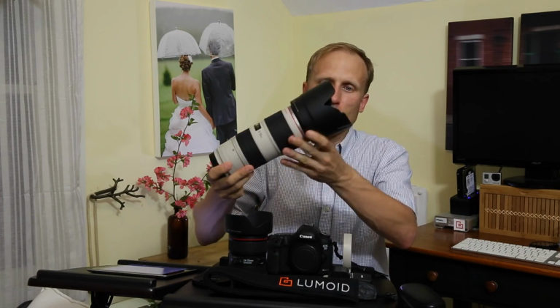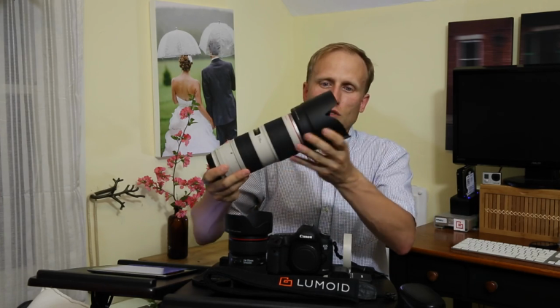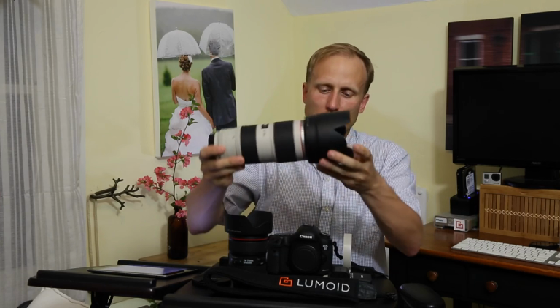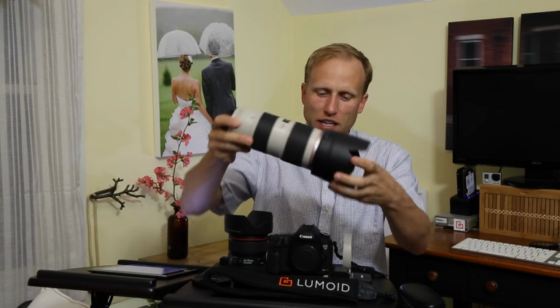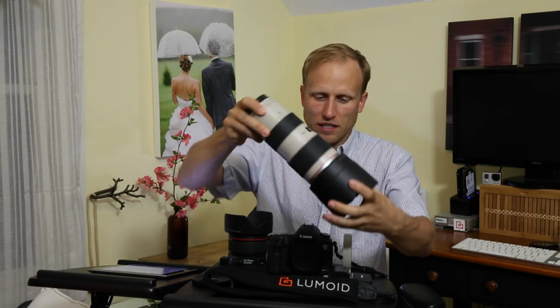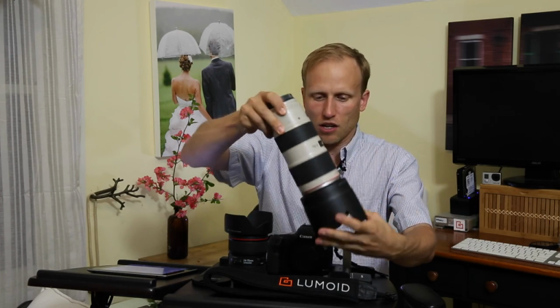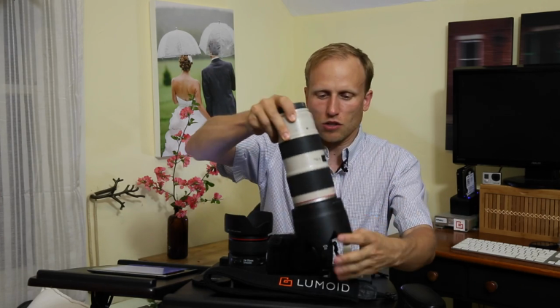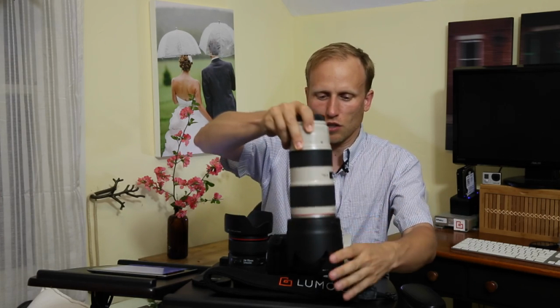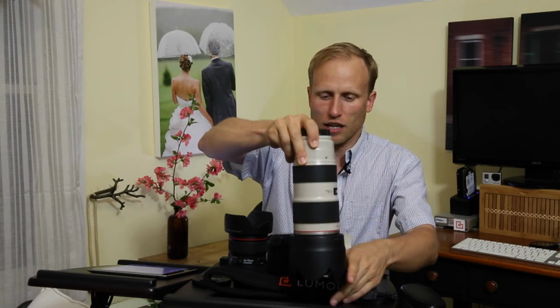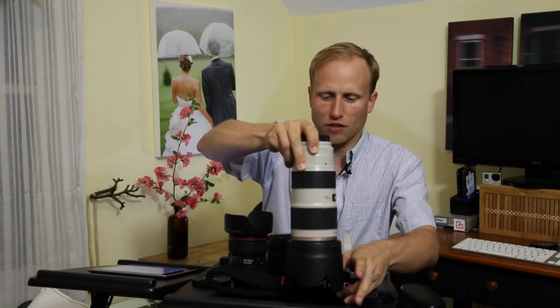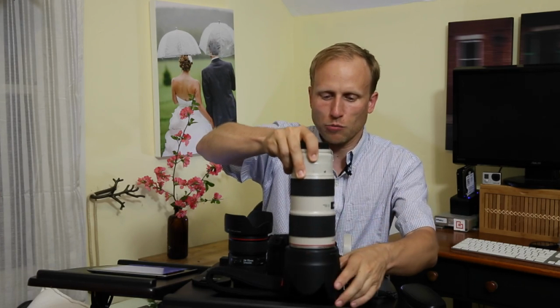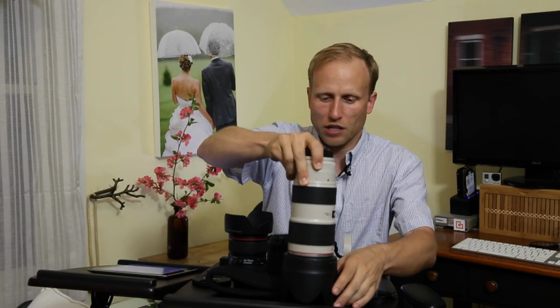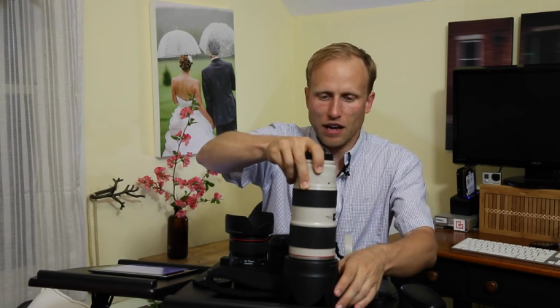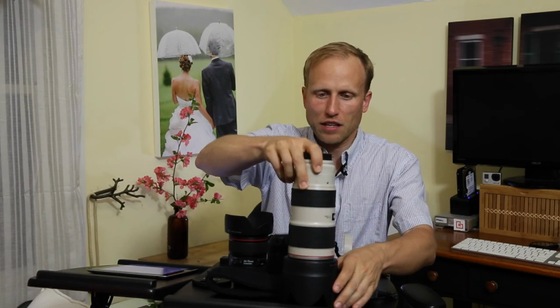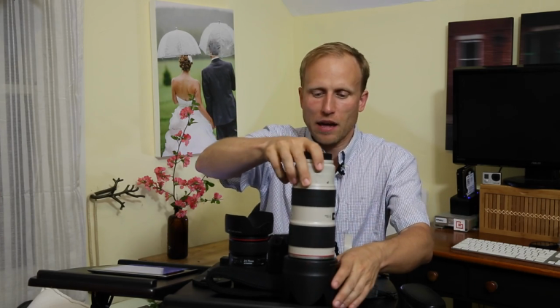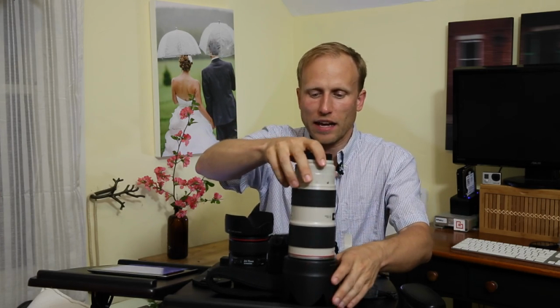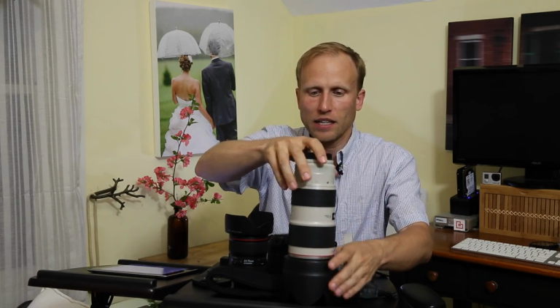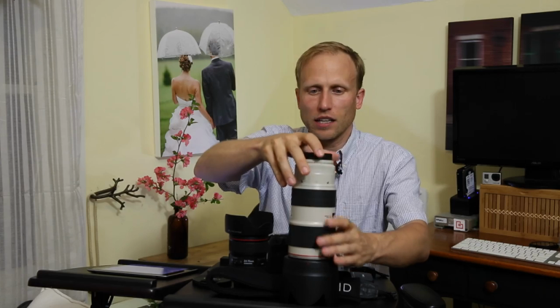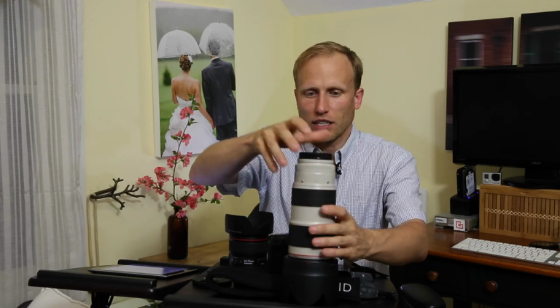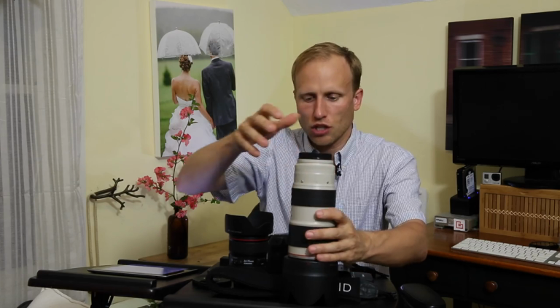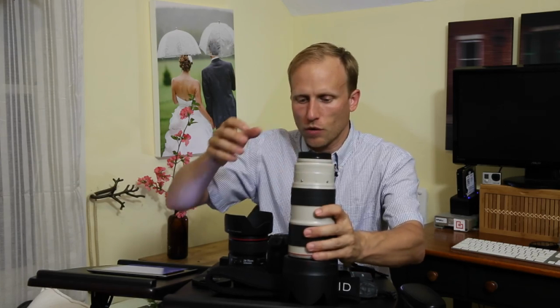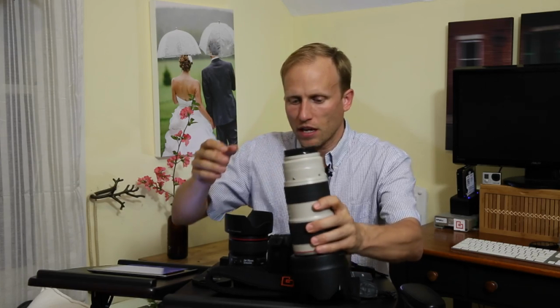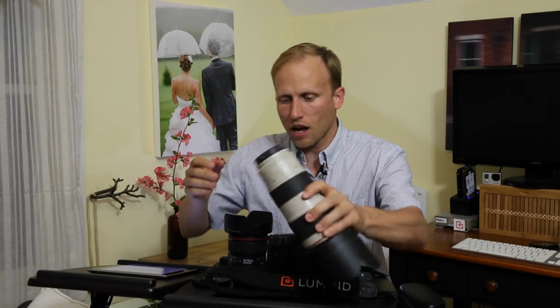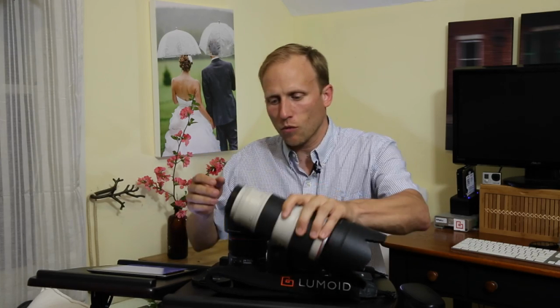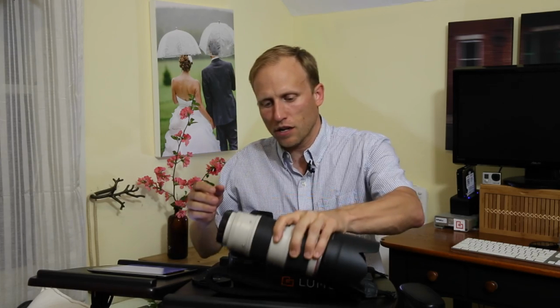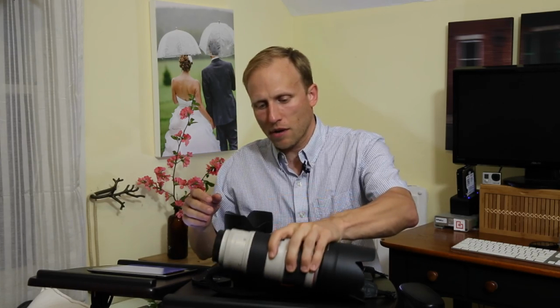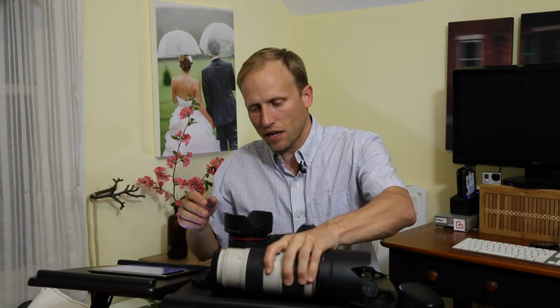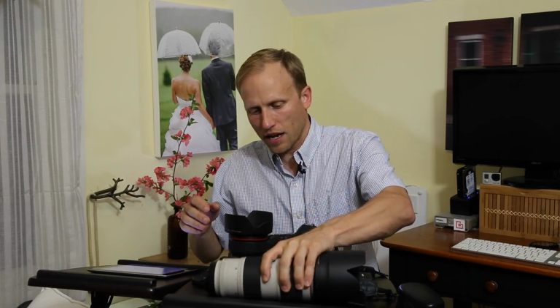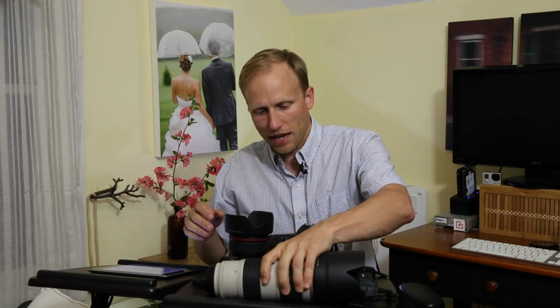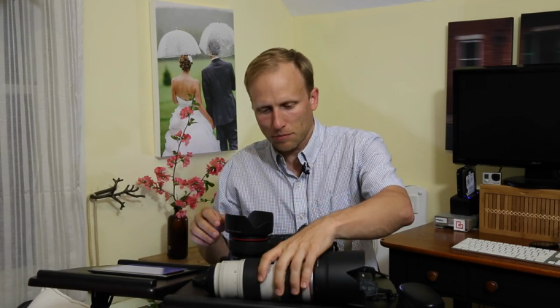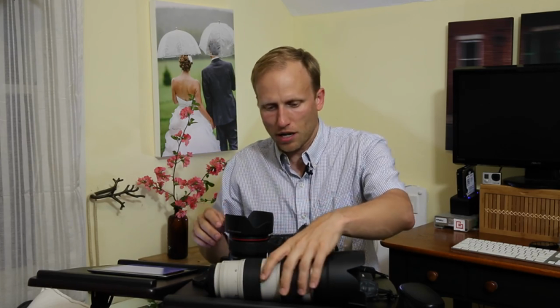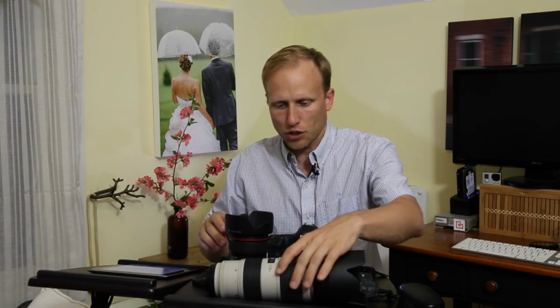With these expensive lenses, they come with nice lens hoods and you want to make sure those are on most of the time - they protect the end of the lens and block stray light. It also means you can just put the lens down in the bag and not worry about it as much.